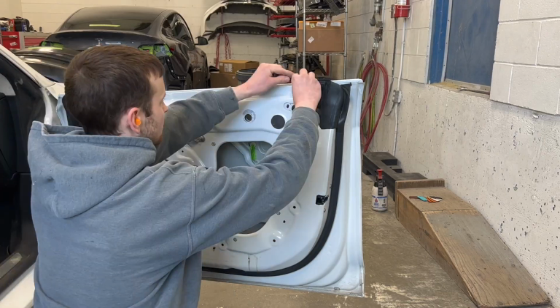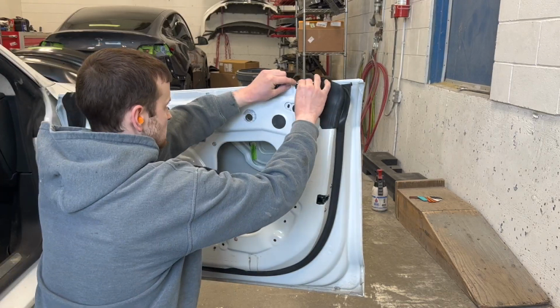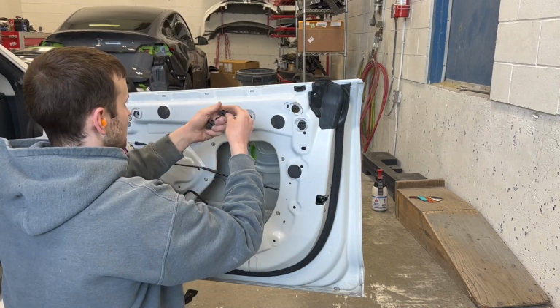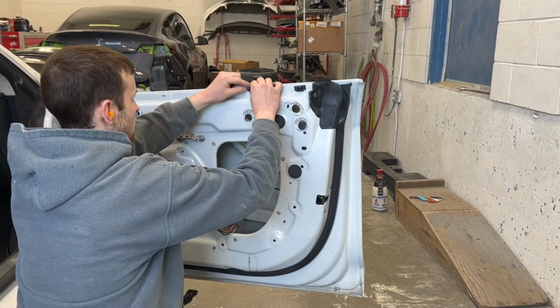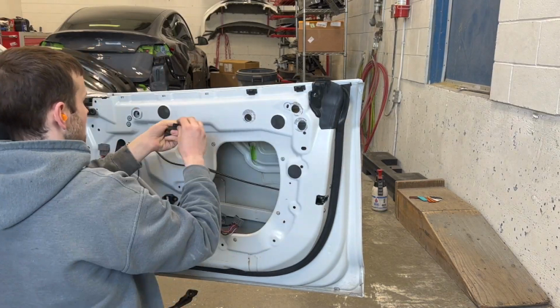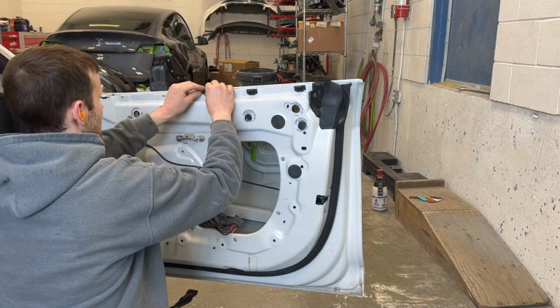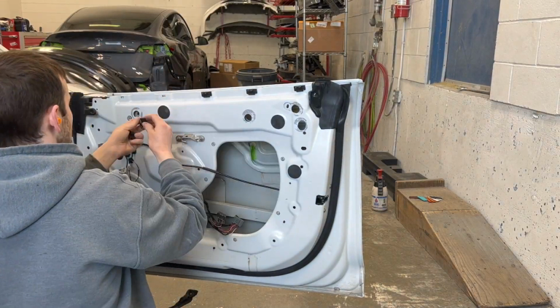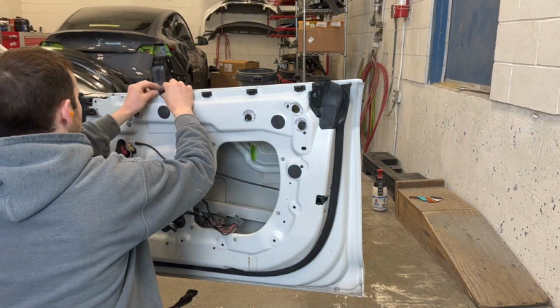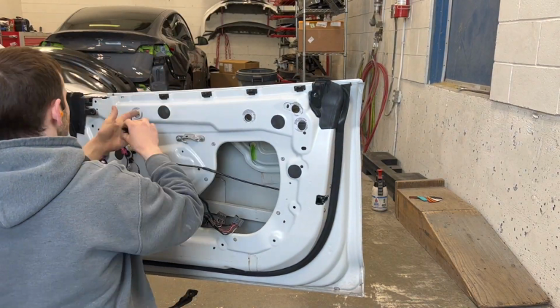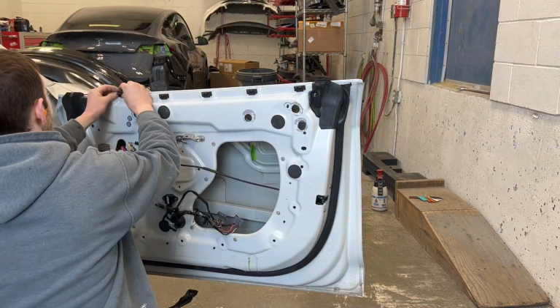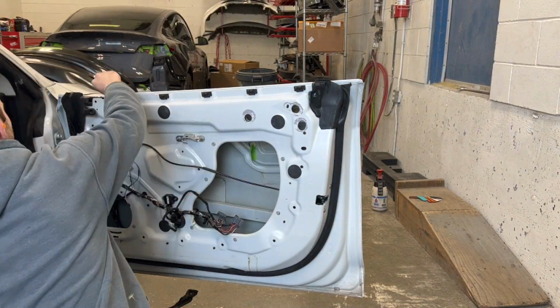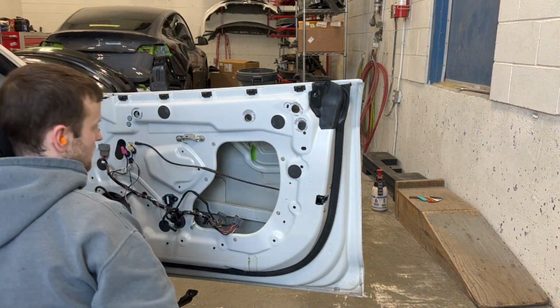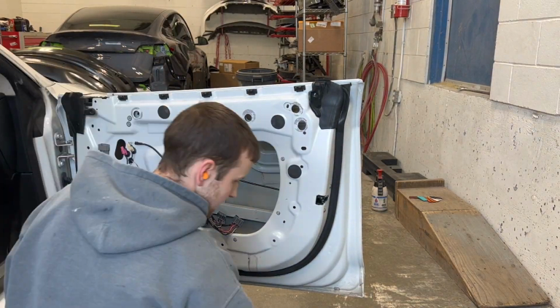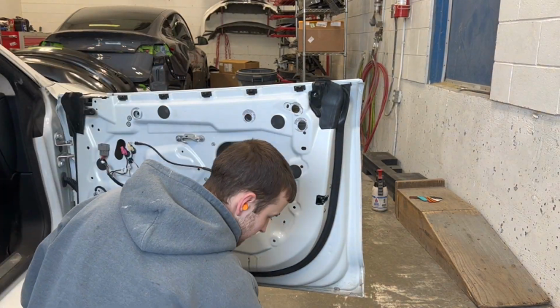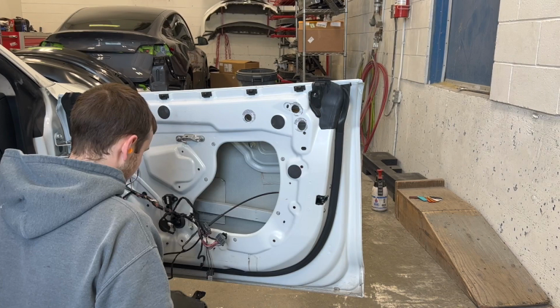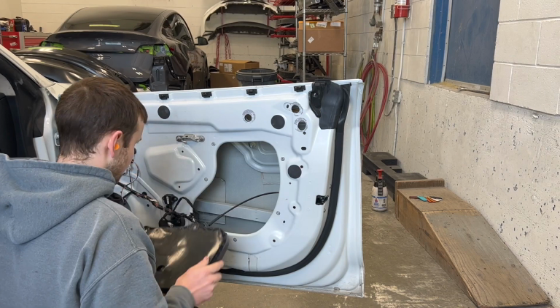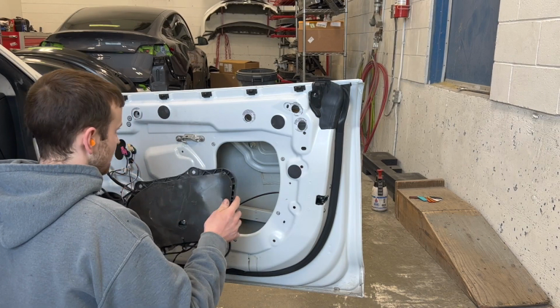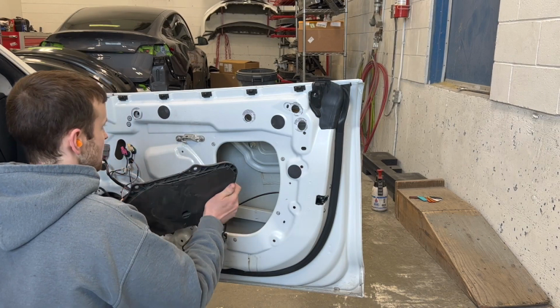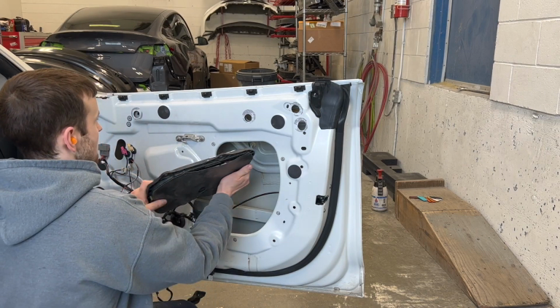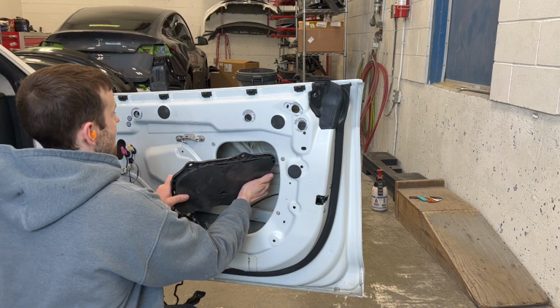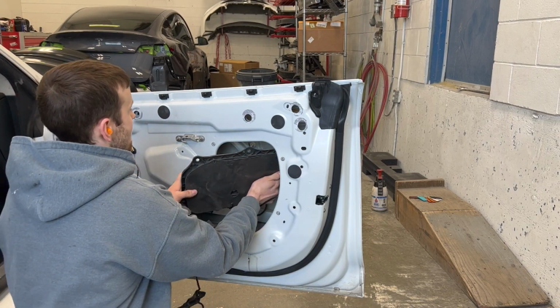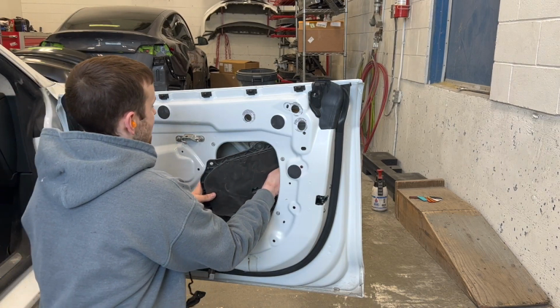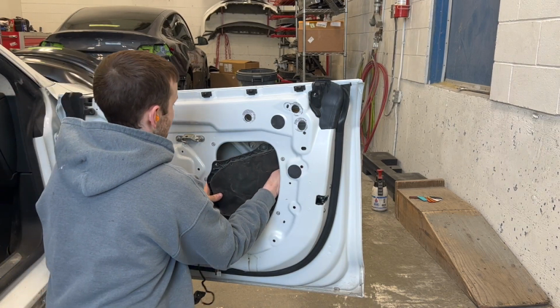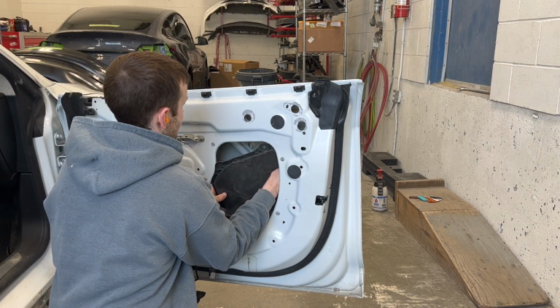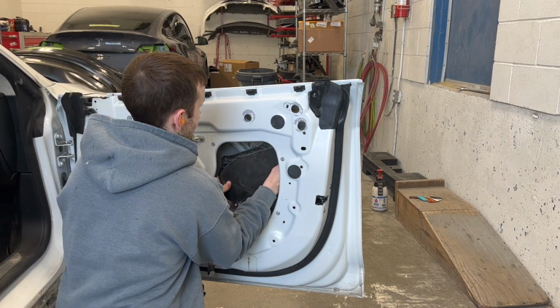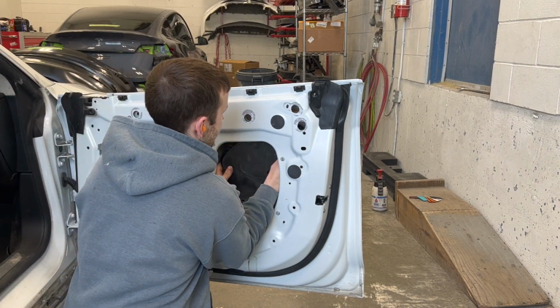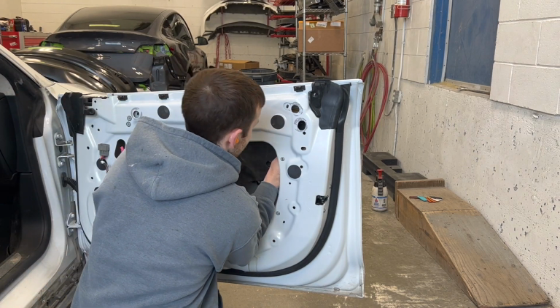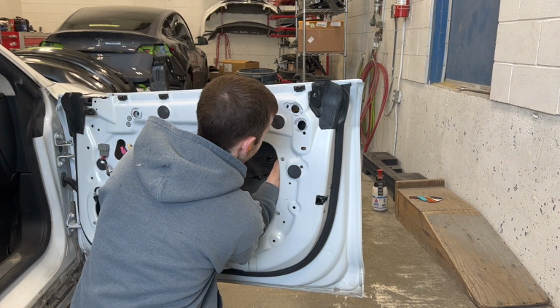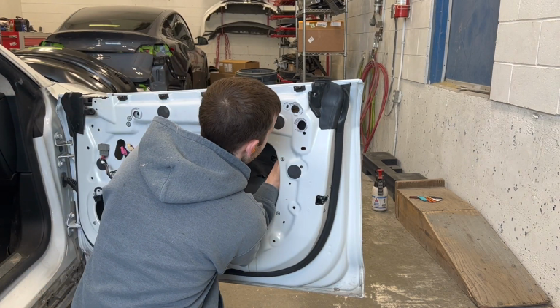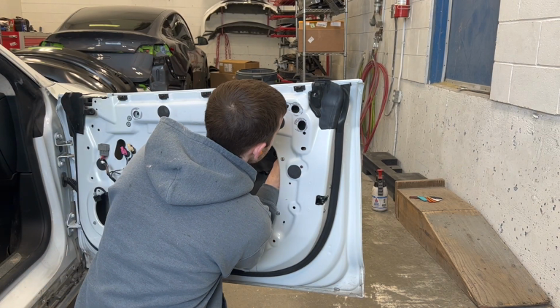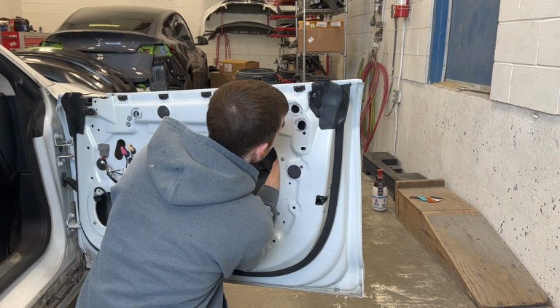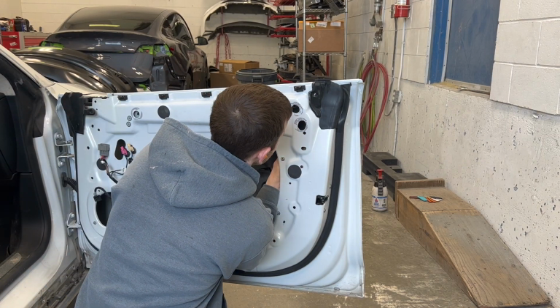We will now start reassembling our door in the reverse order of how we took it apart.